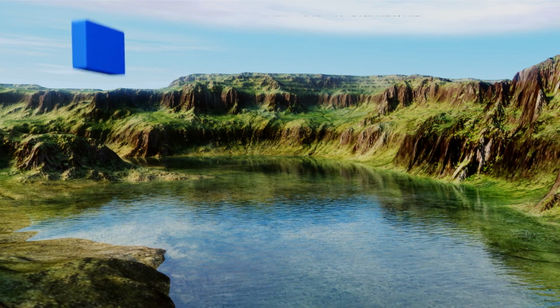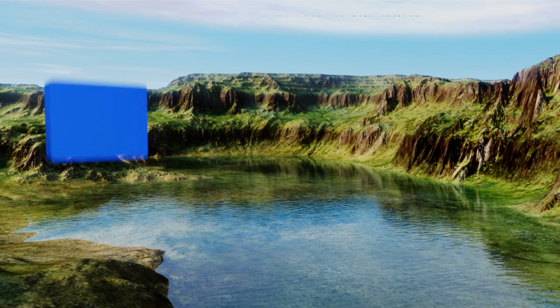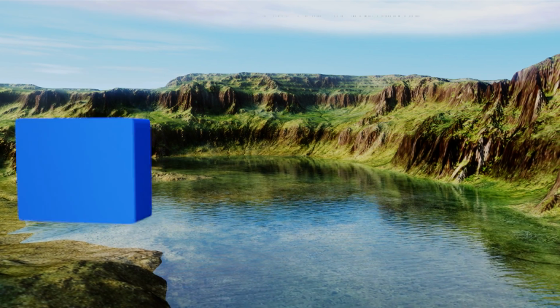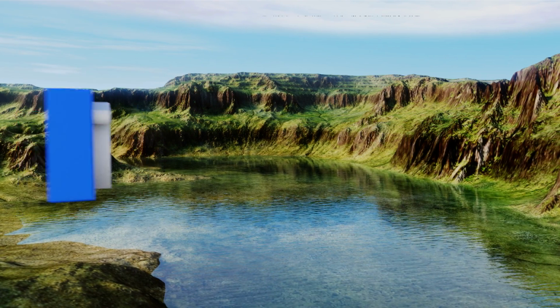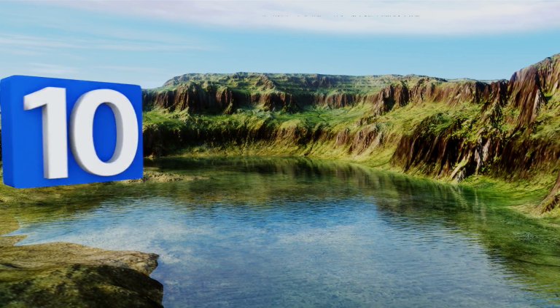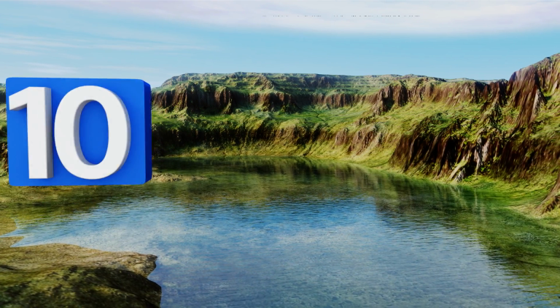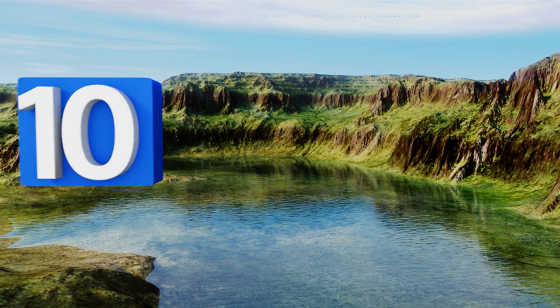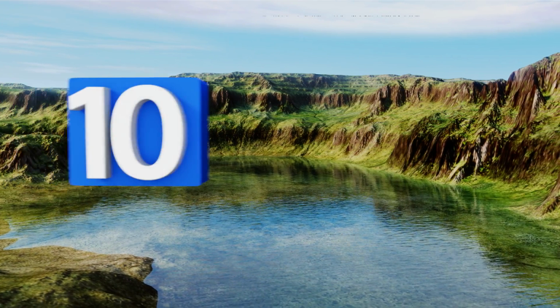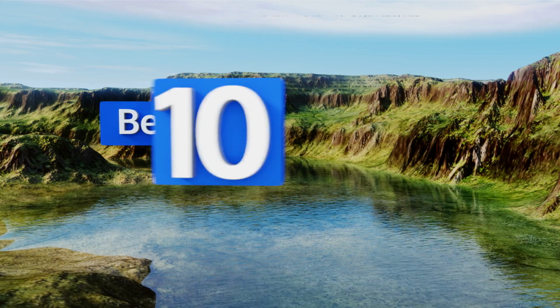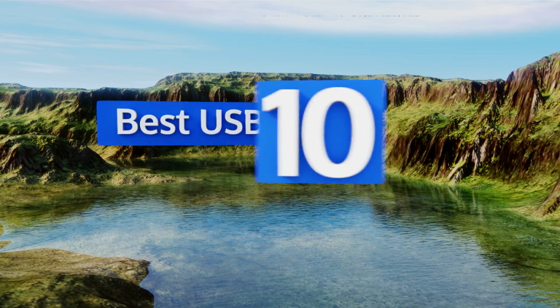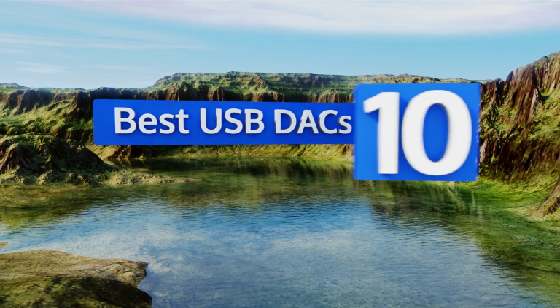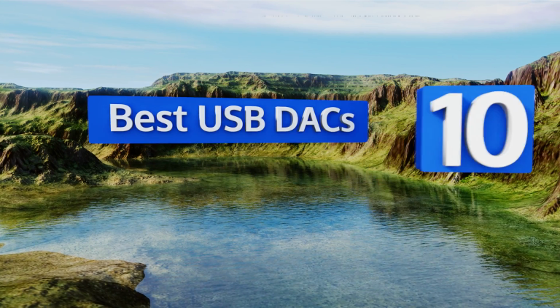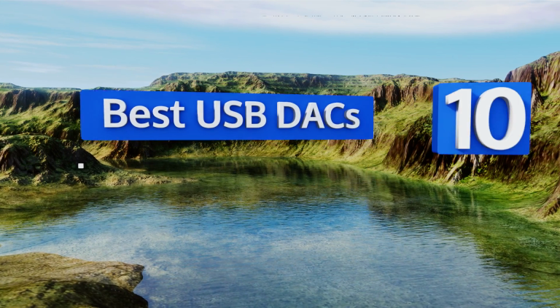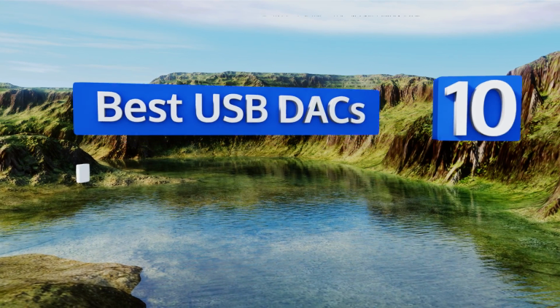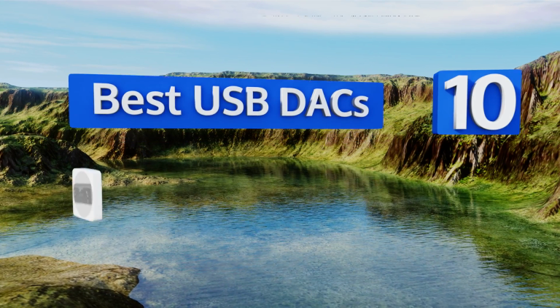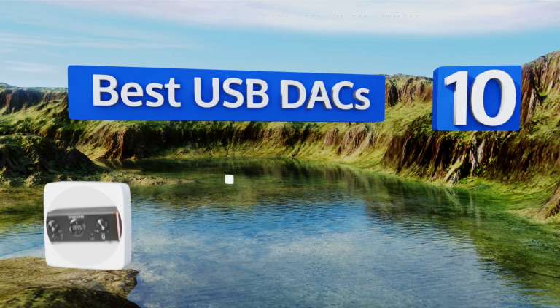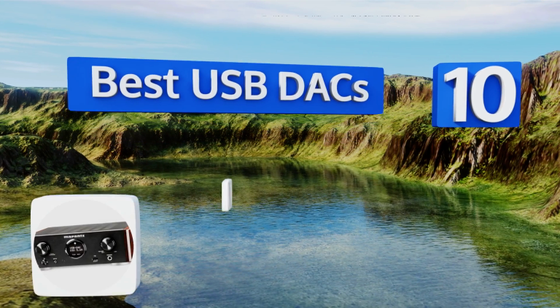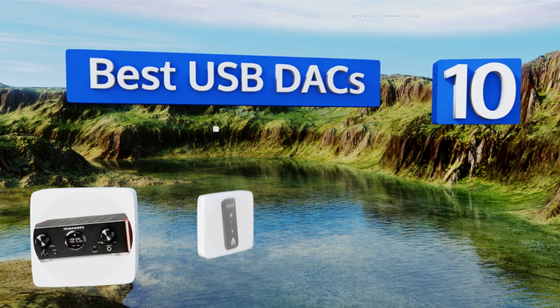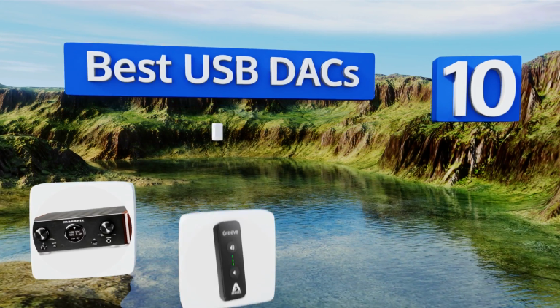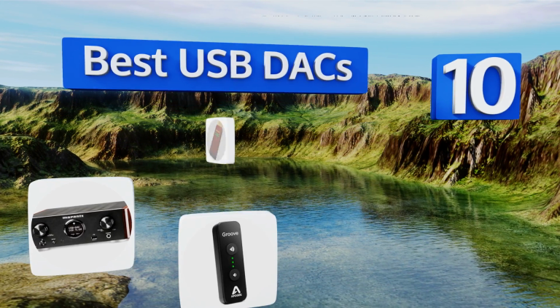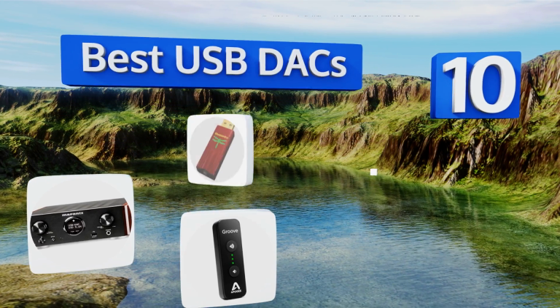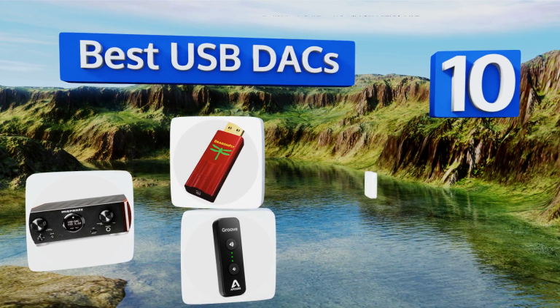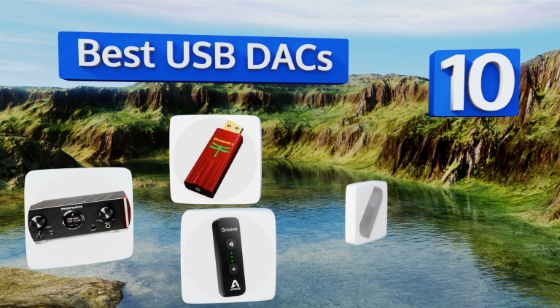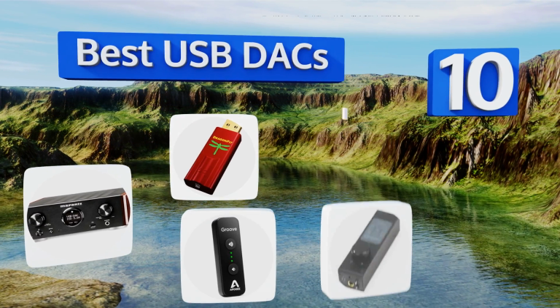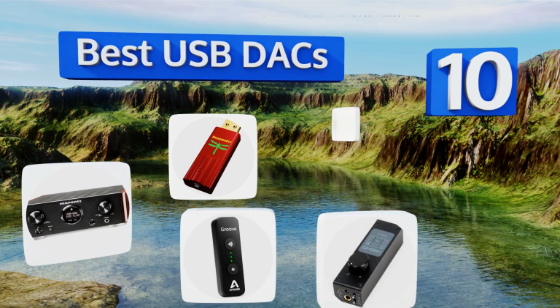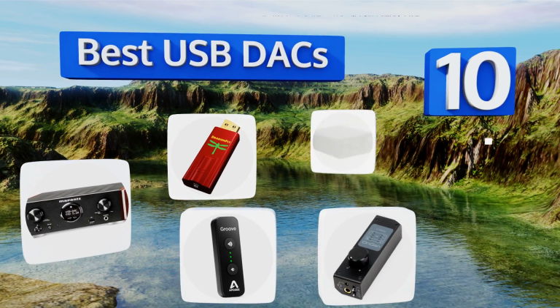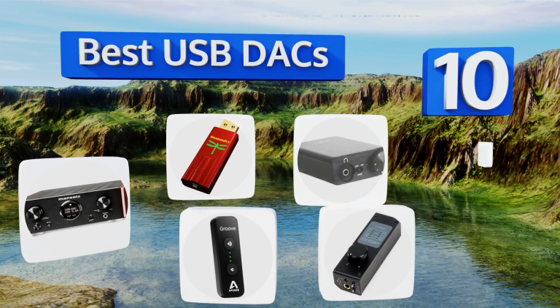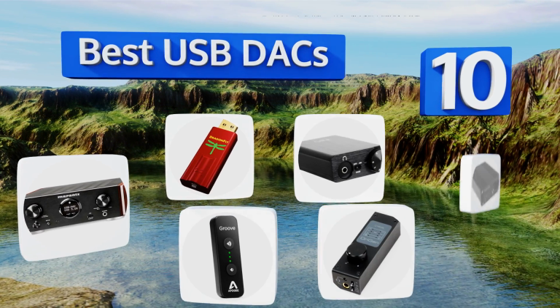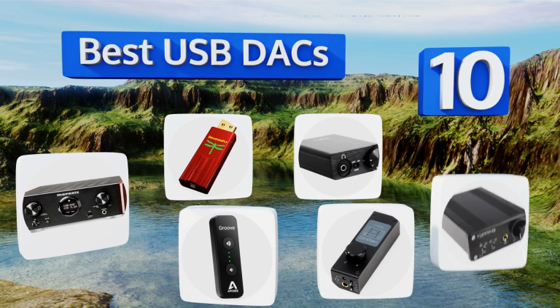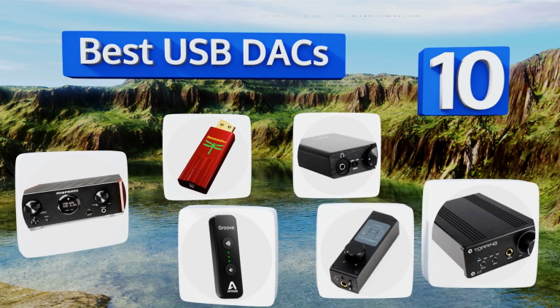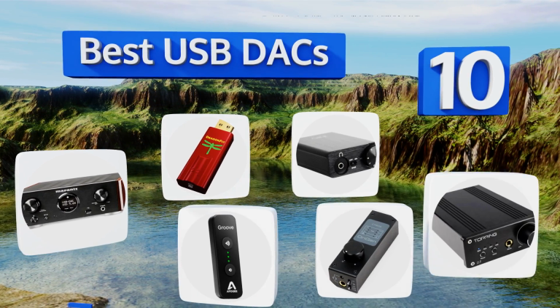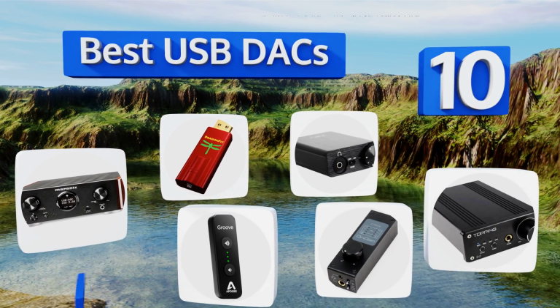EasyVid presents the 10 best USB DACs. Let's get started with the list.